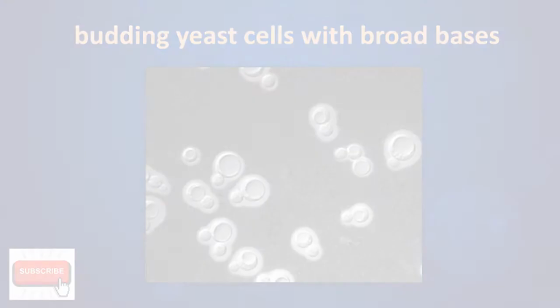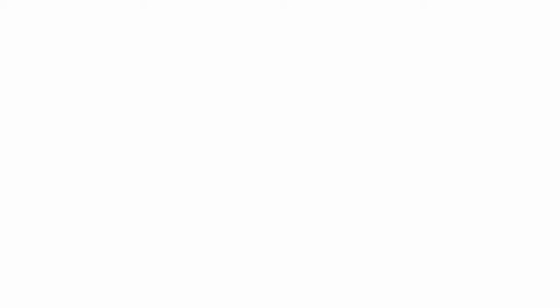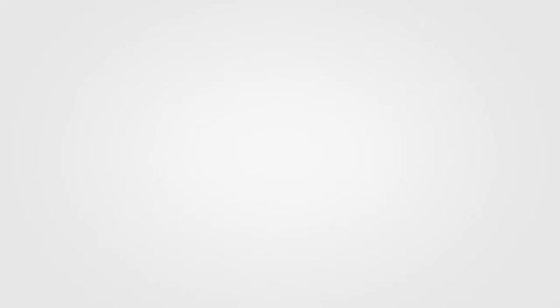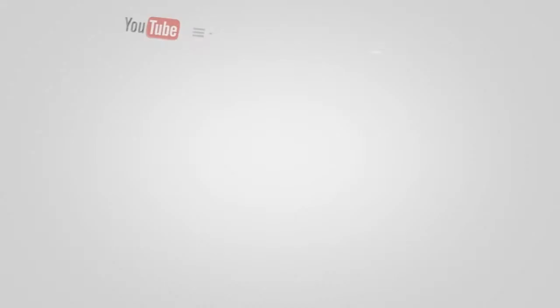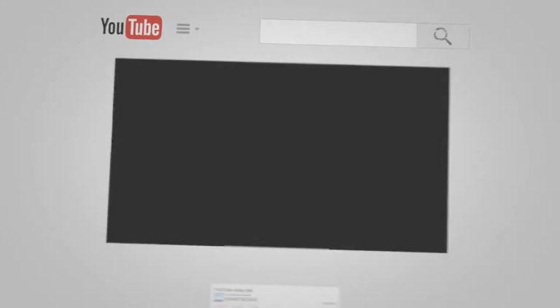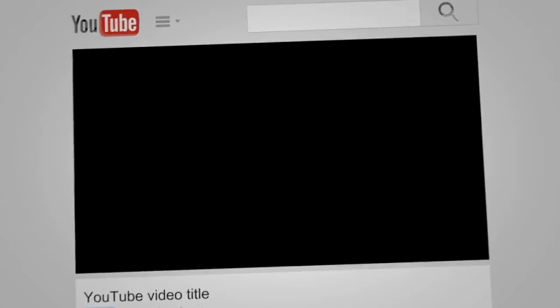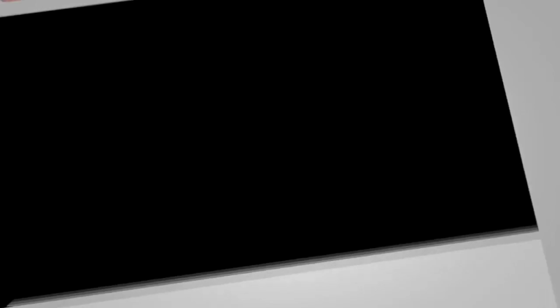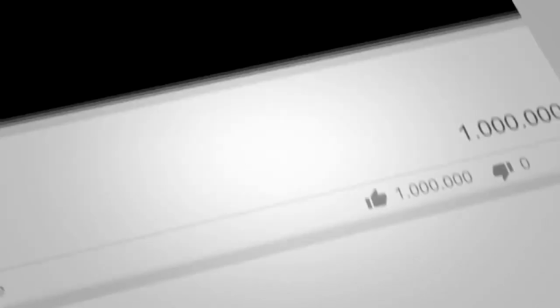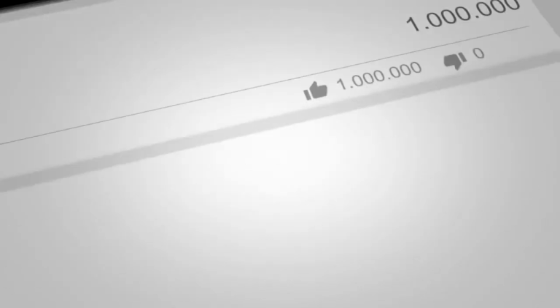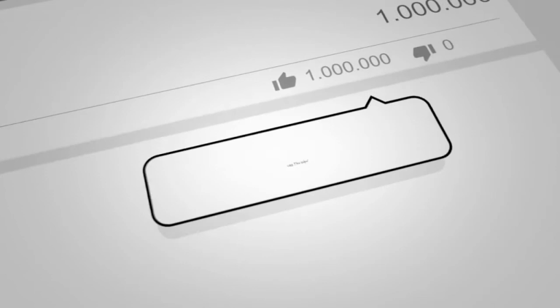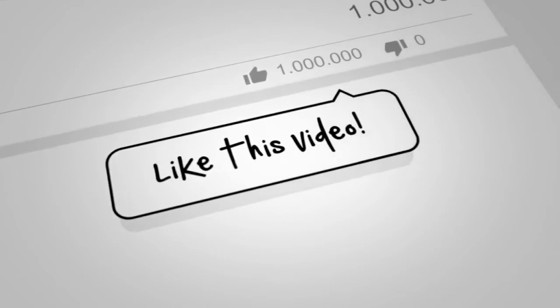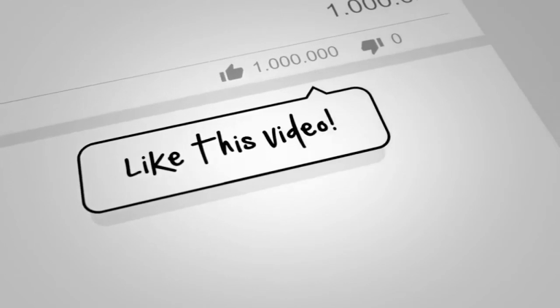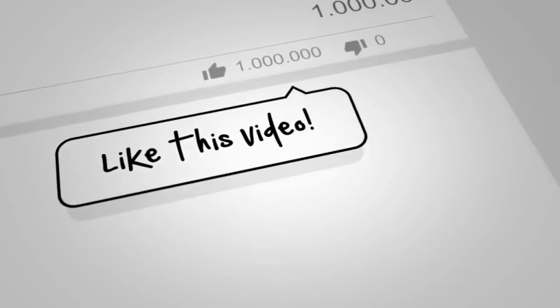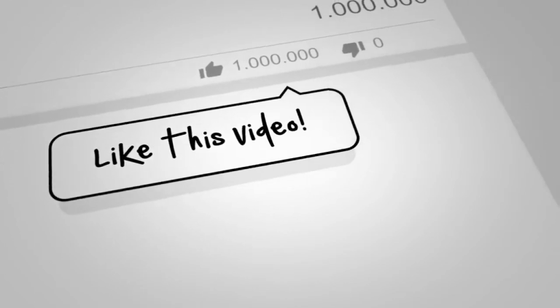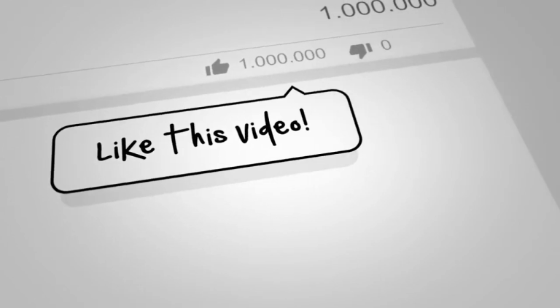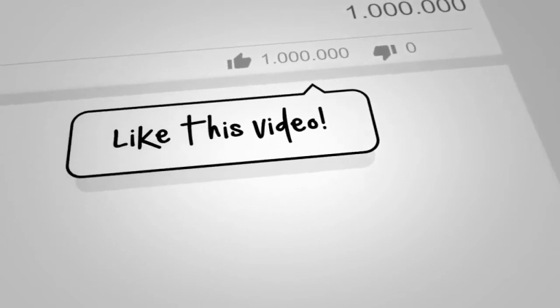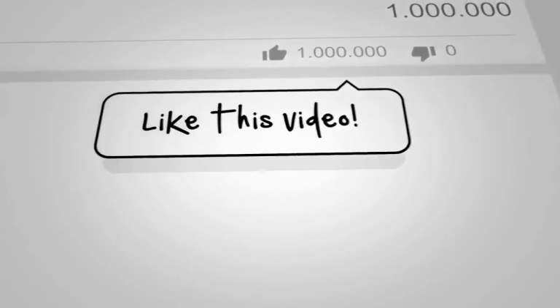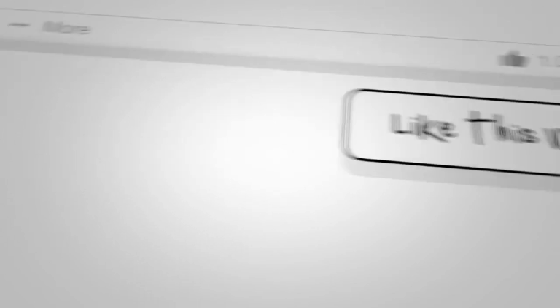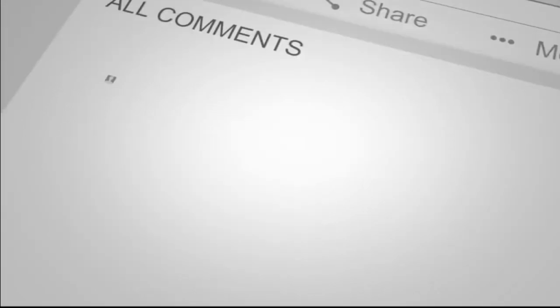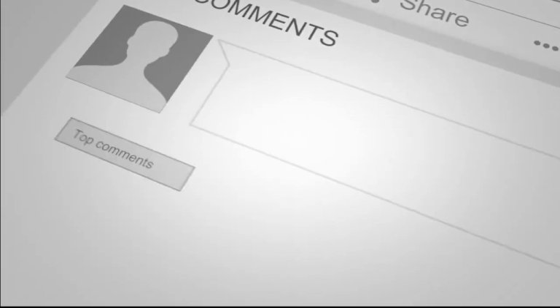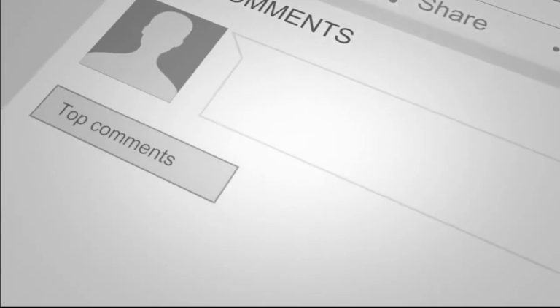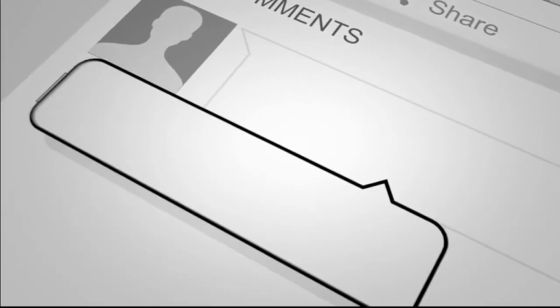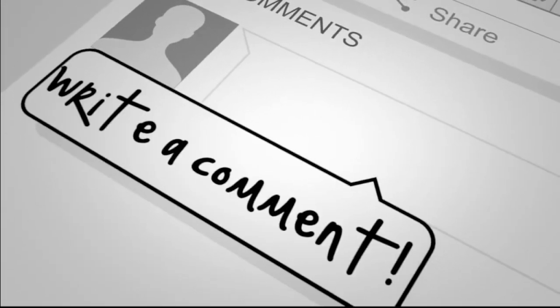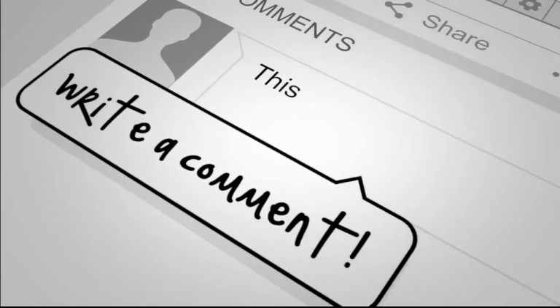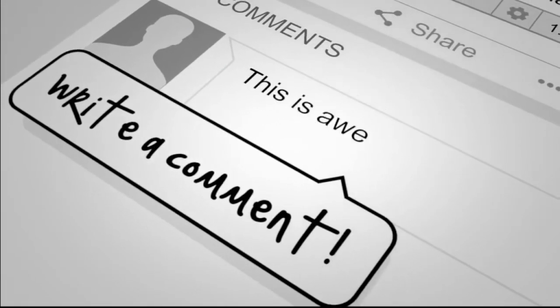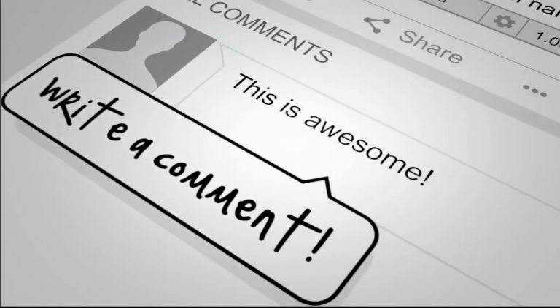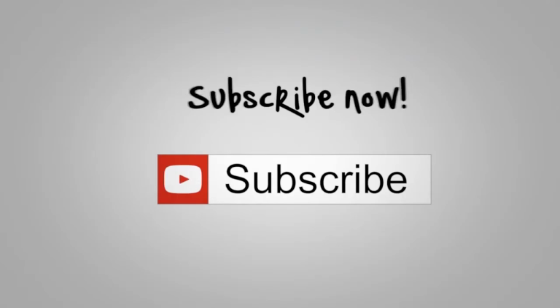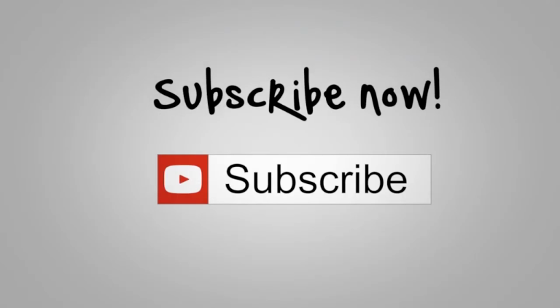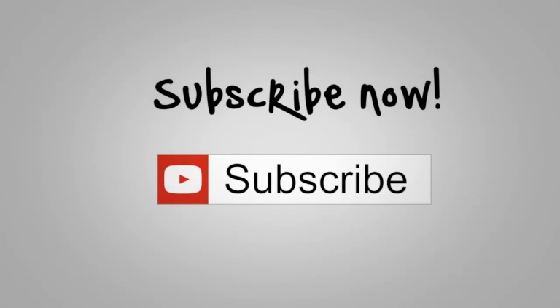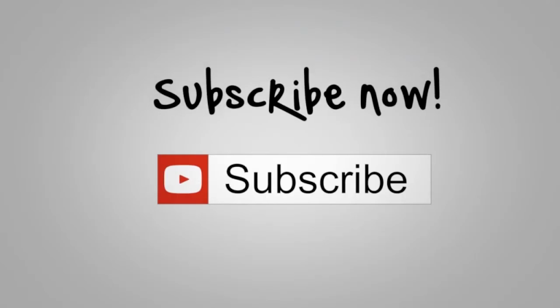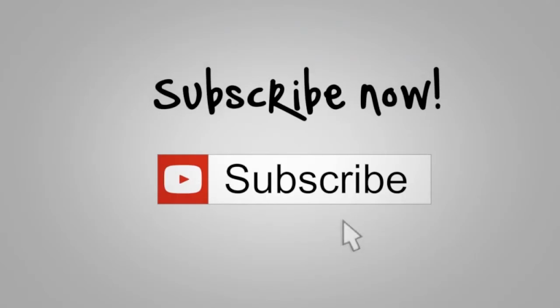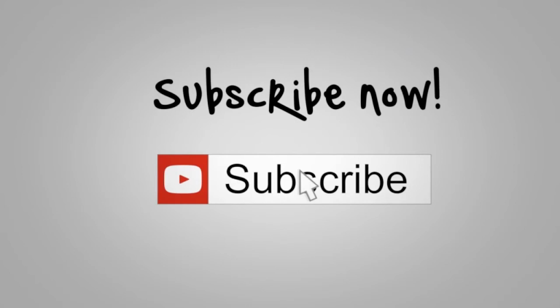If you are interested in video creation like this, feel free to give your comment. Please subscribe to us on YouTube.